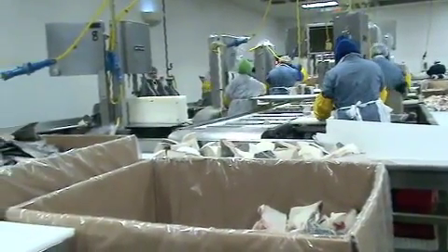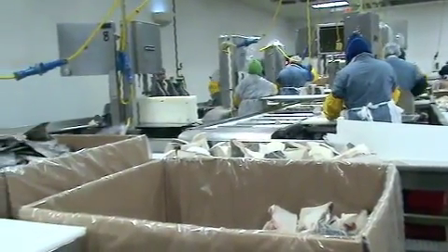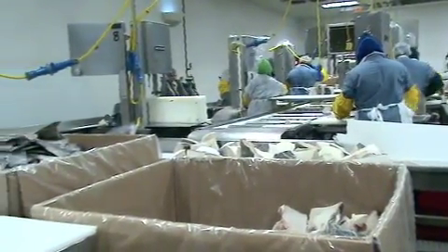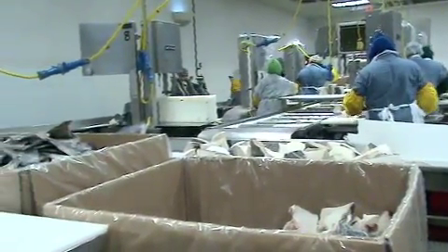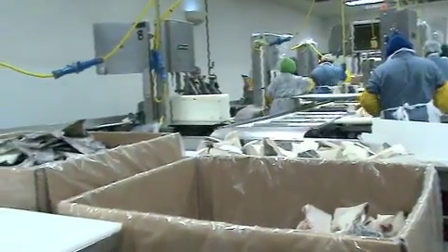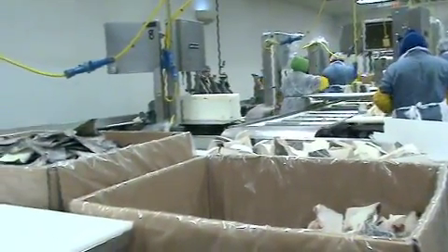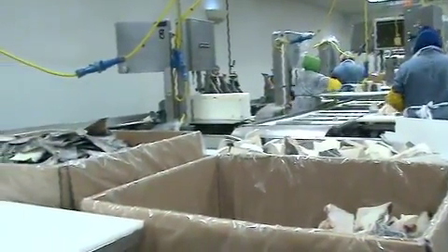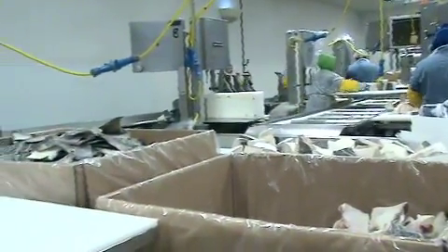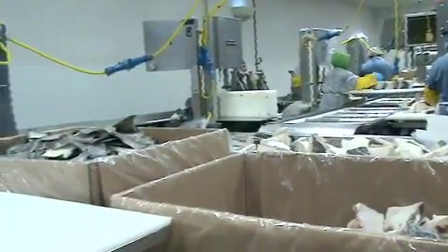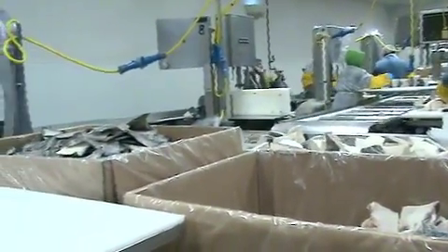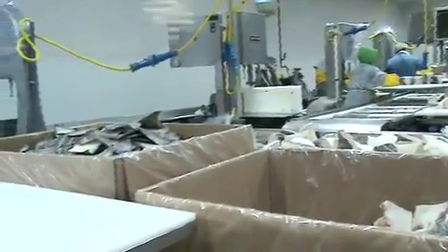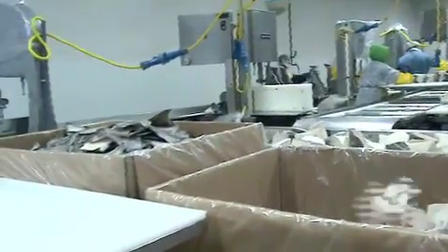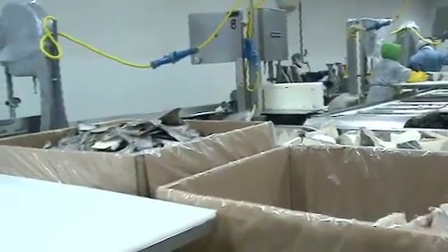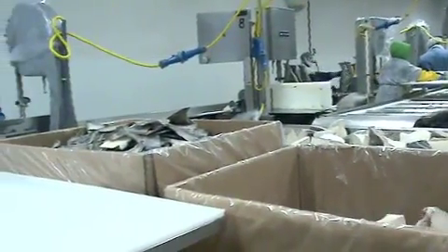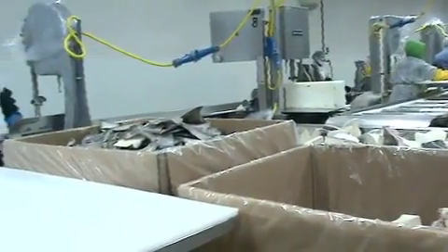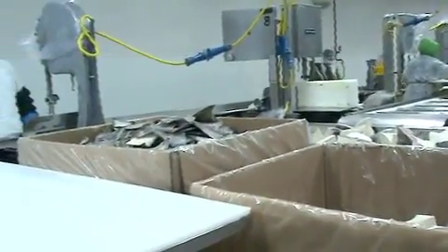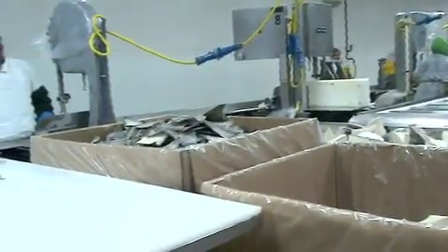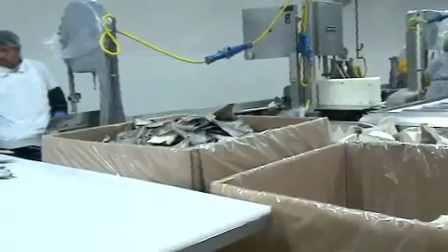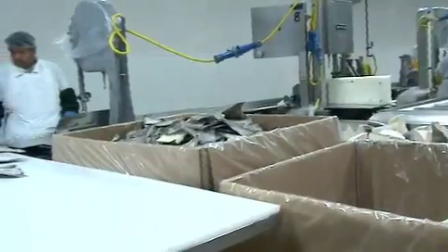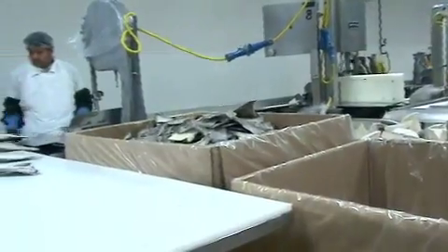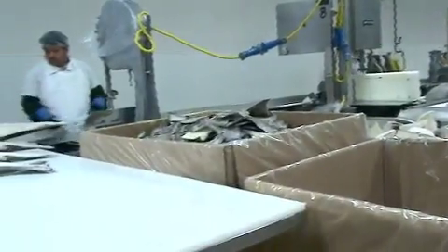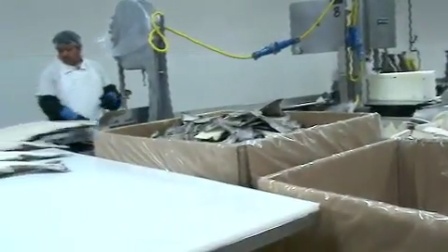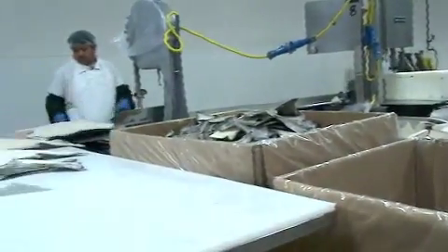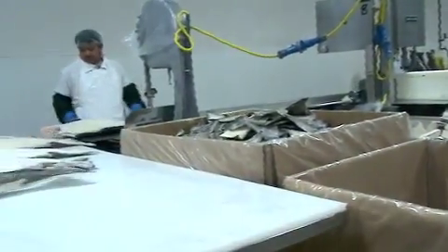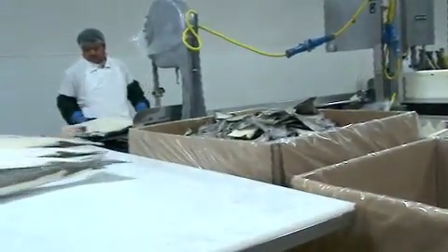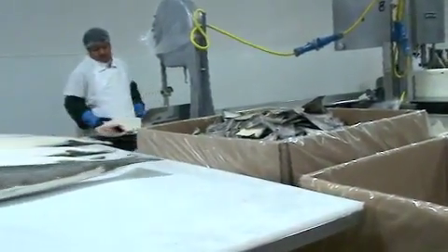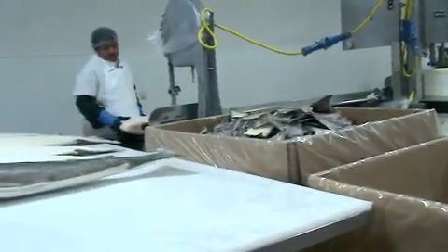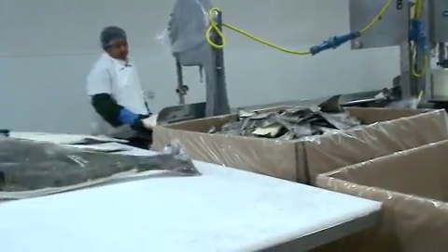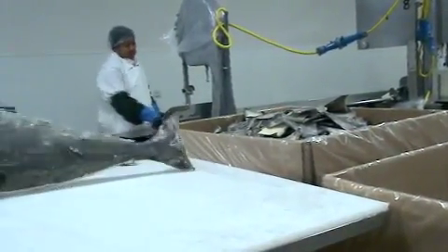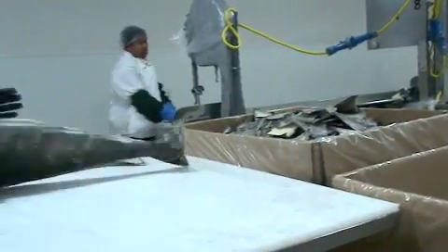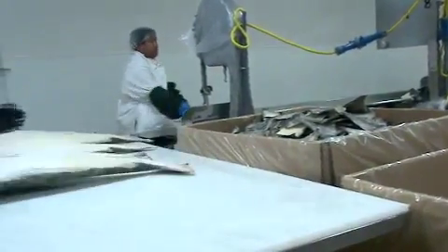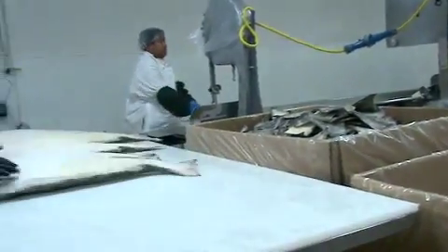Hey, we're here at the Orca Bay Seafoods Facility in Renton, Washington. Today it looks like we're processing halibut straight from Alaska.